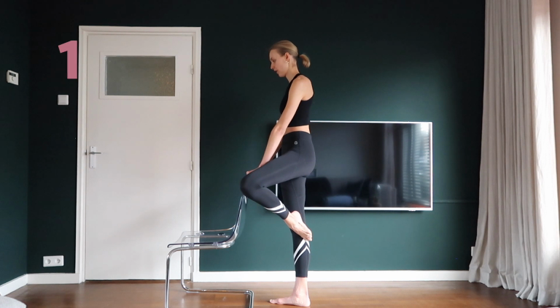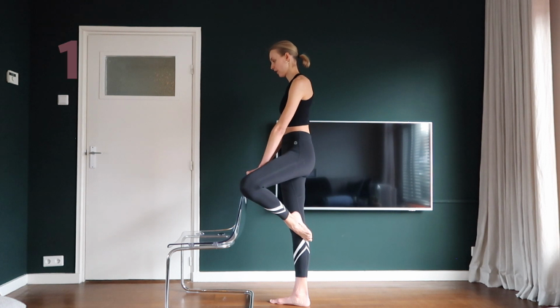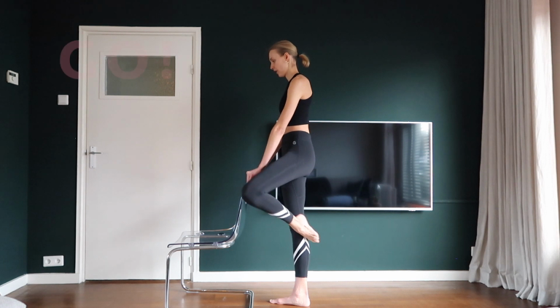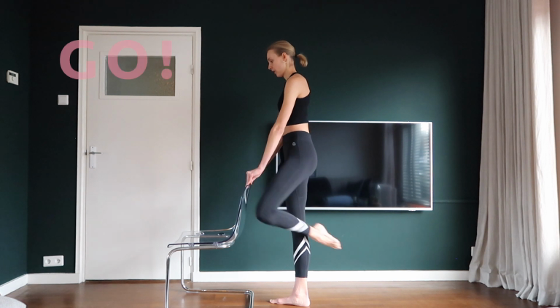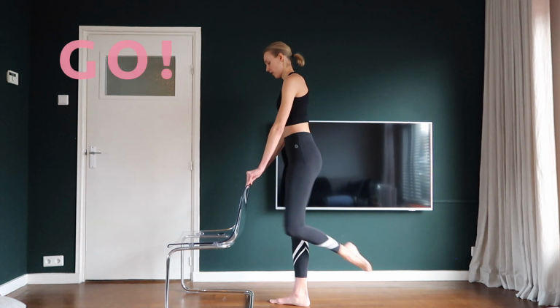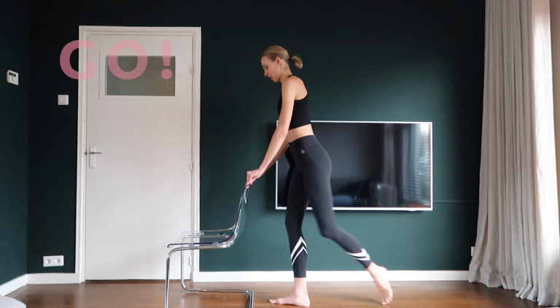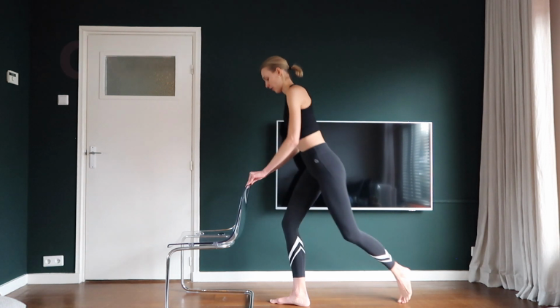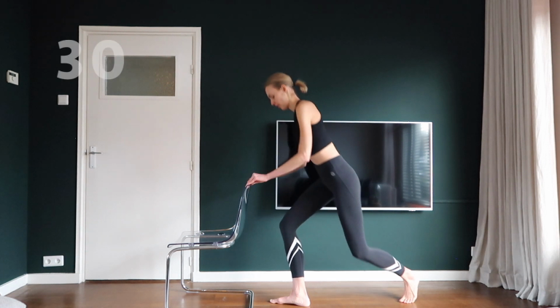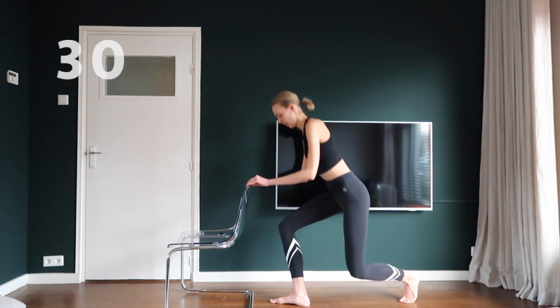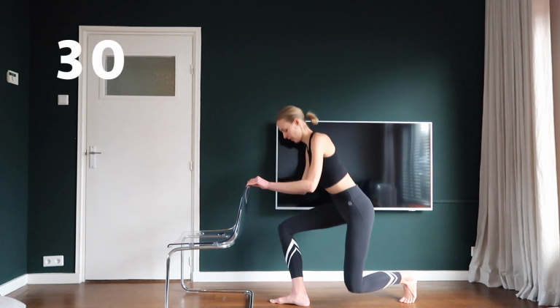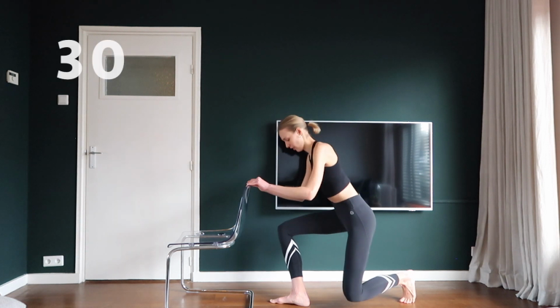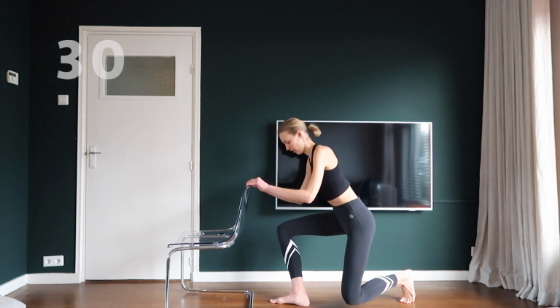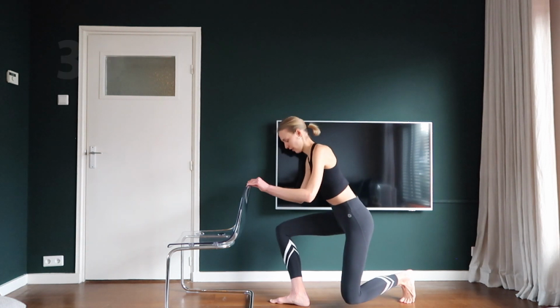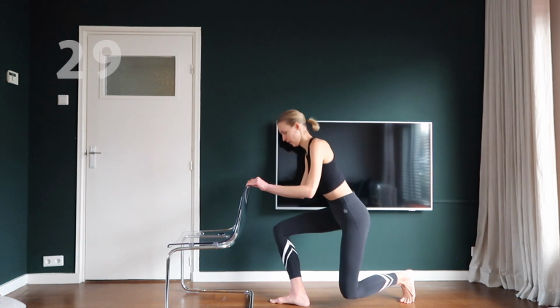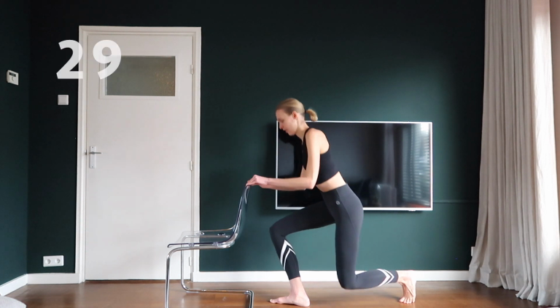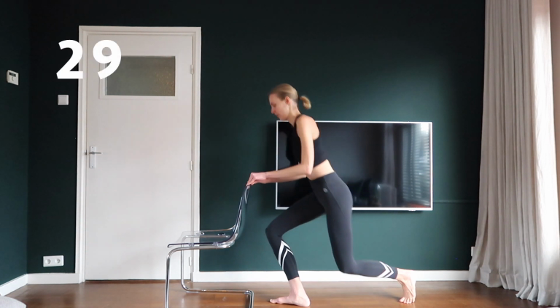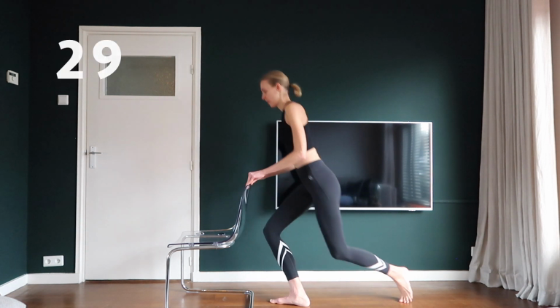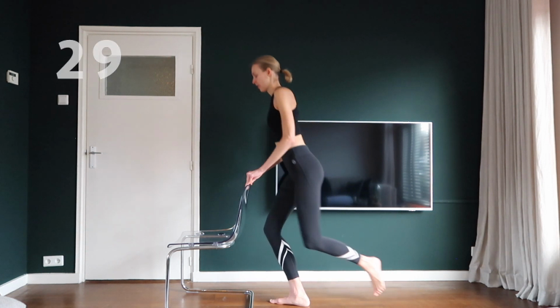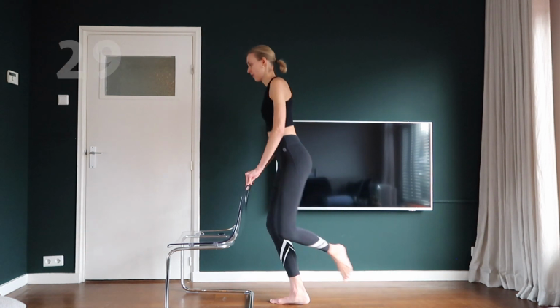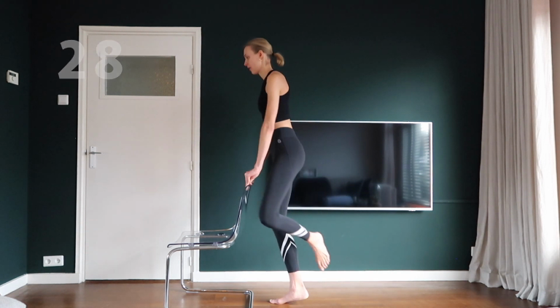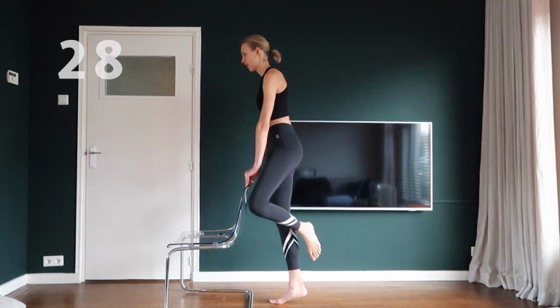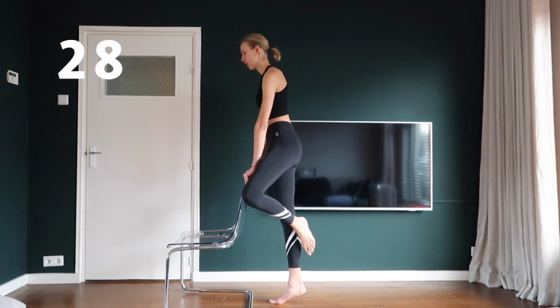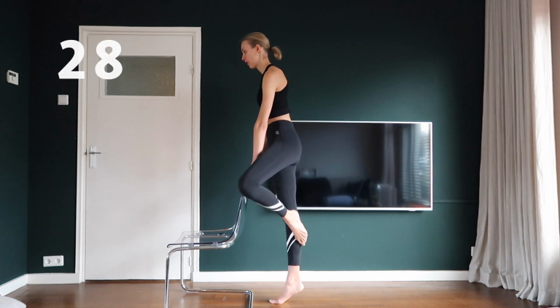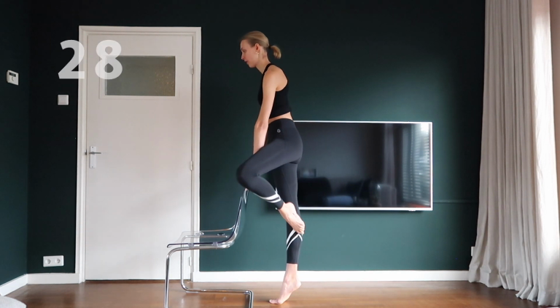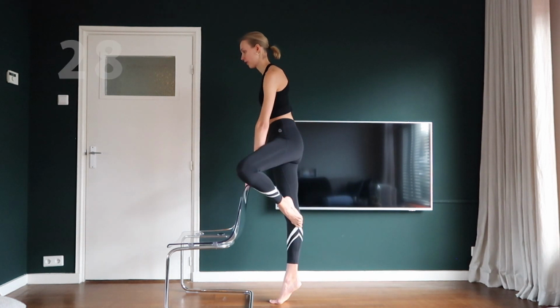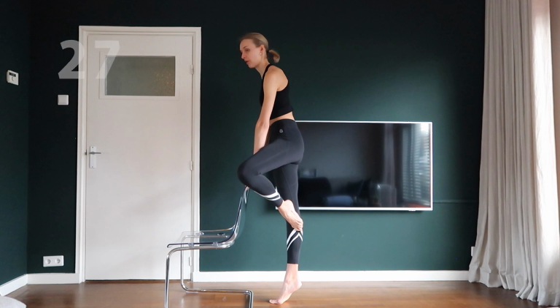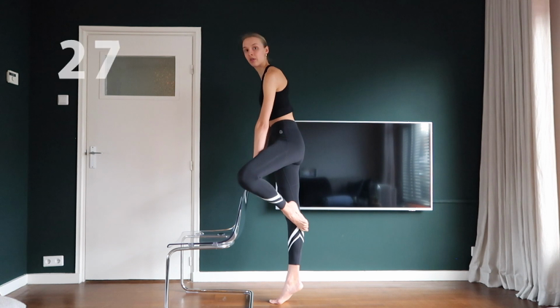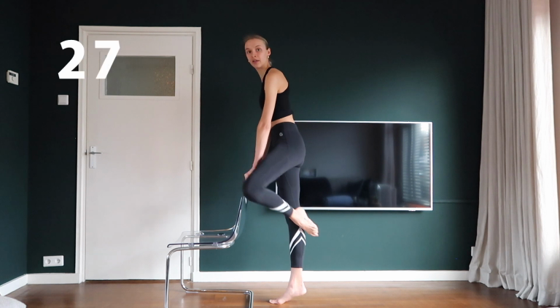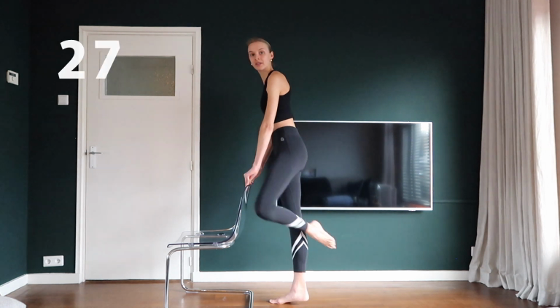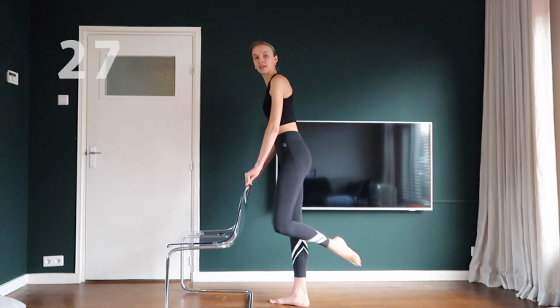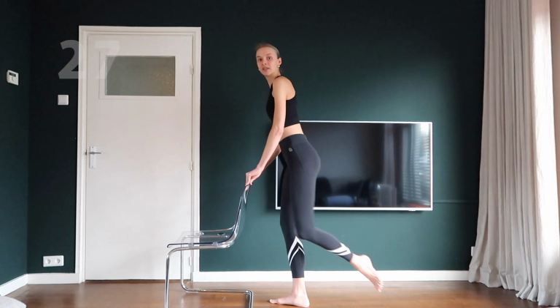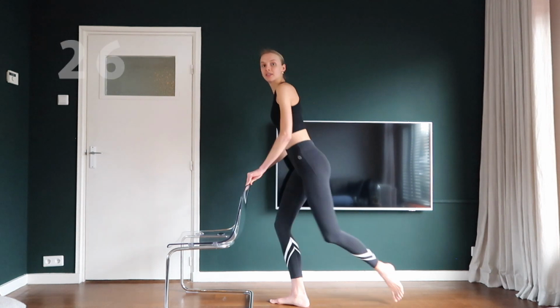Then, when you try to stand up straight again, find your balance on your right toes.